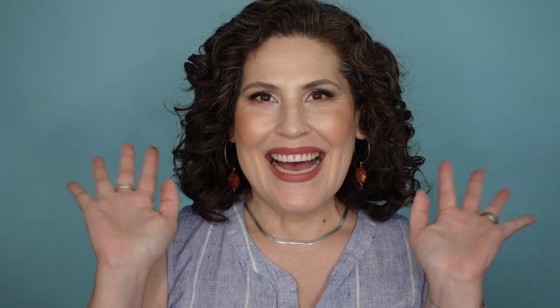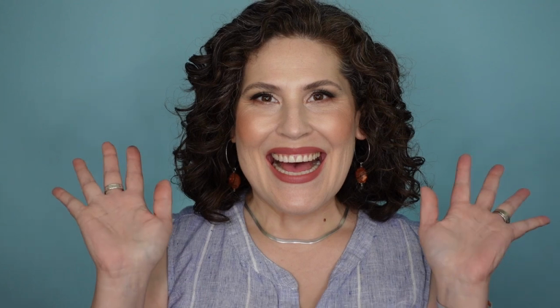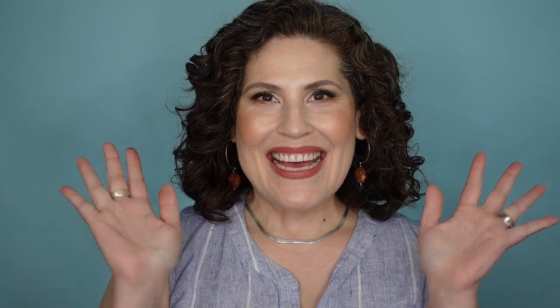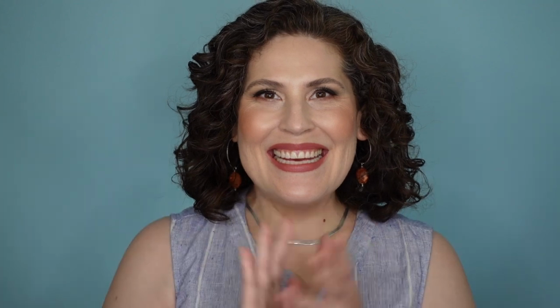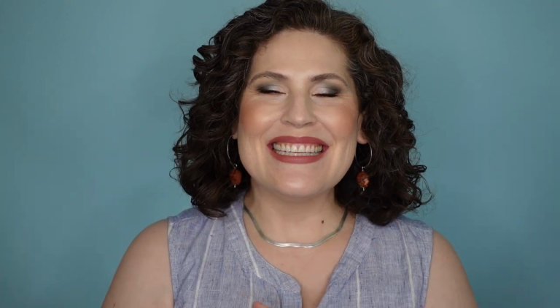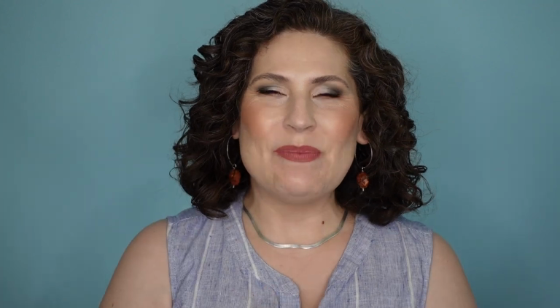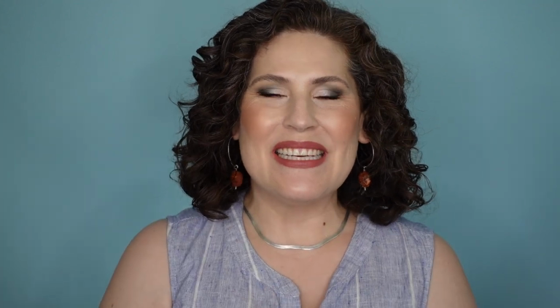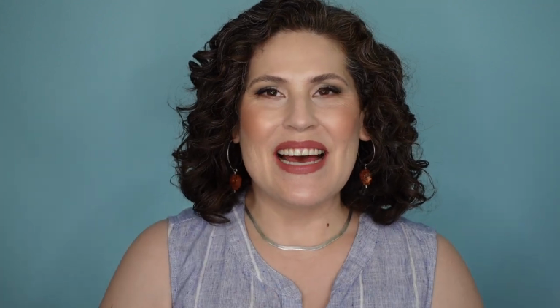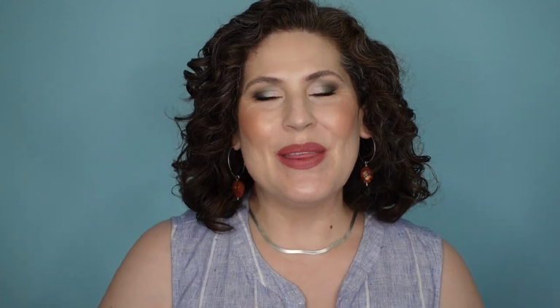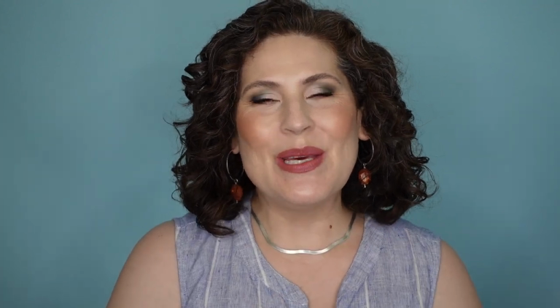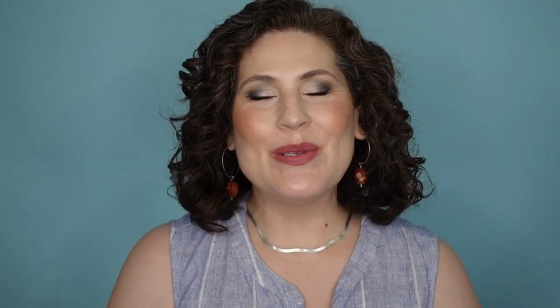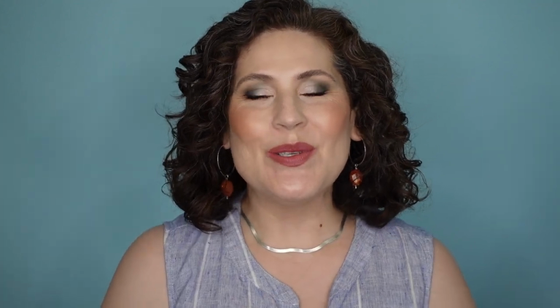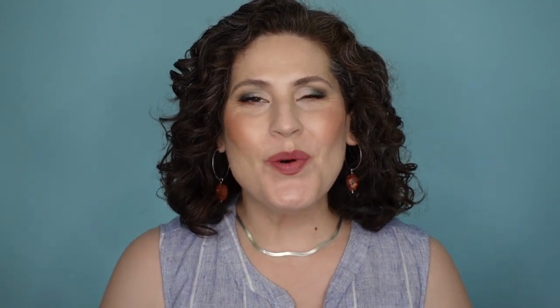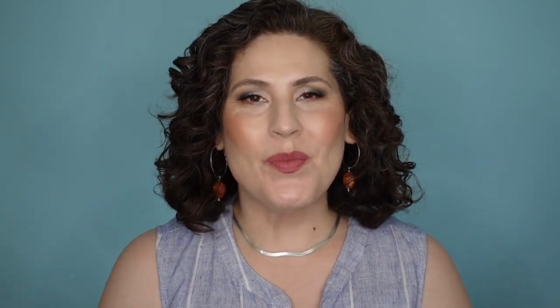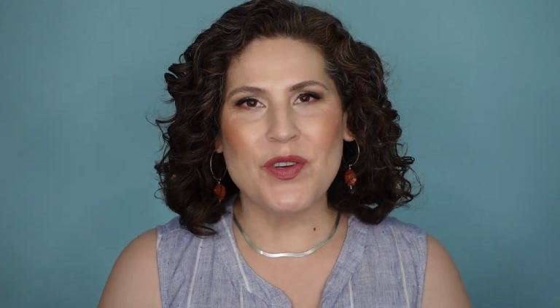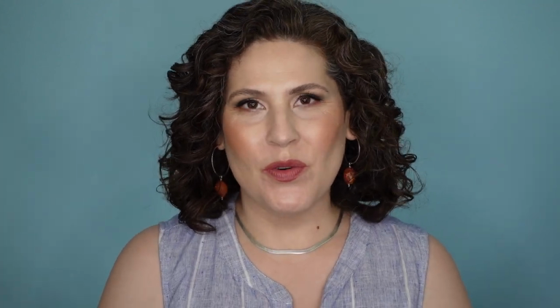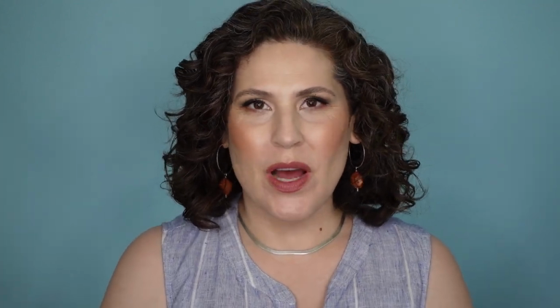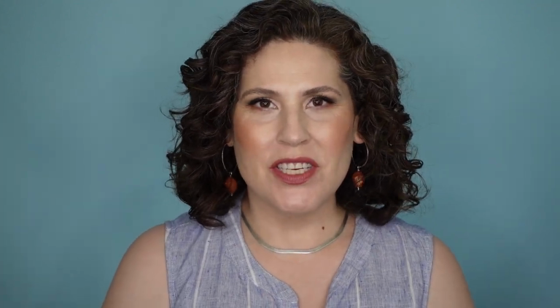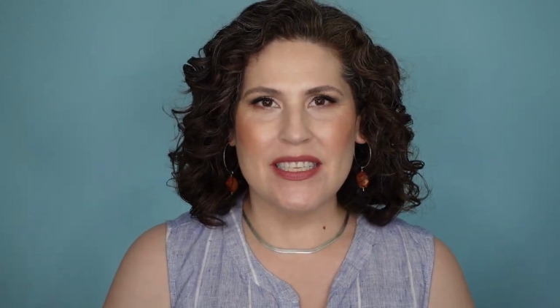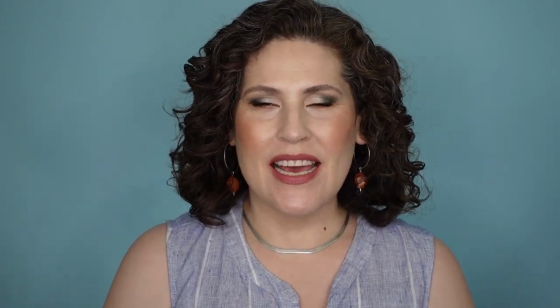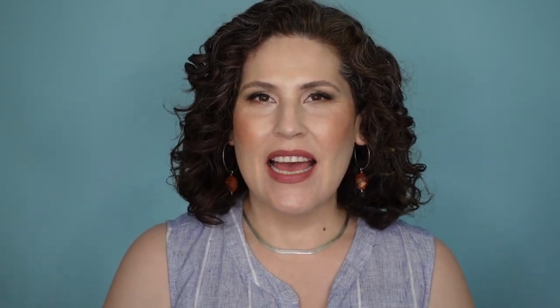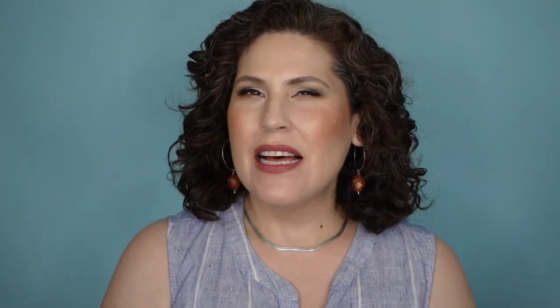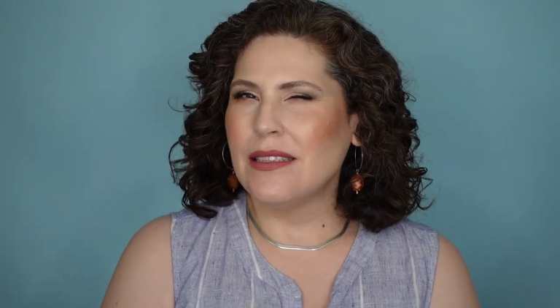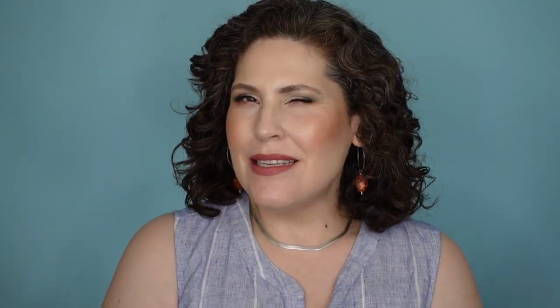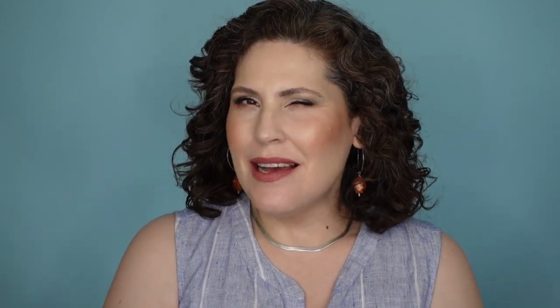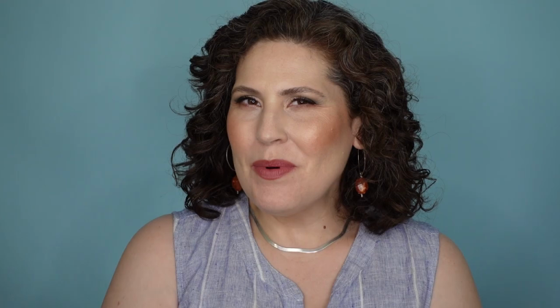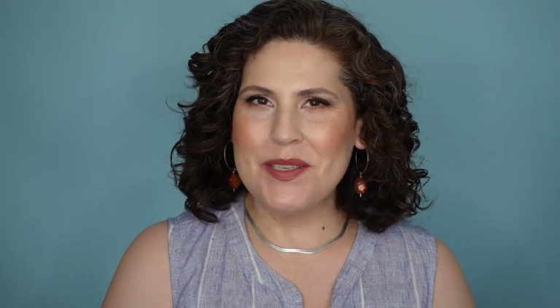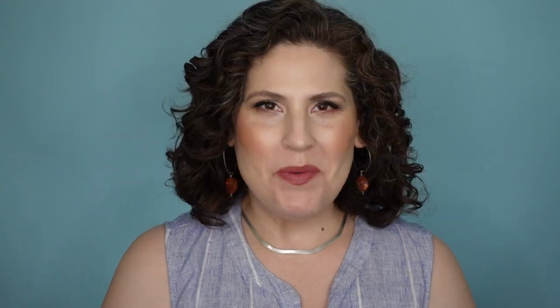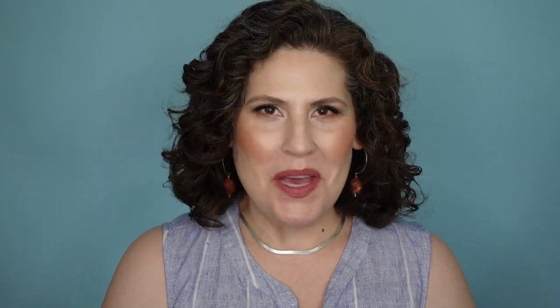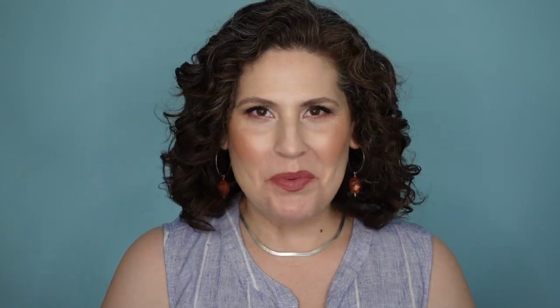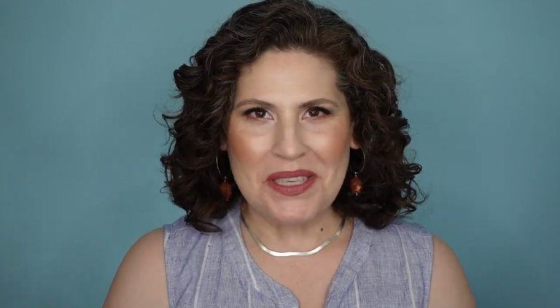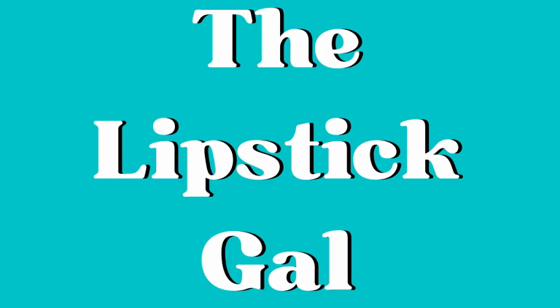Hi, it's the Lipstick Gal. Thank you so much for watching today. Let's talk about some new makeup releases.